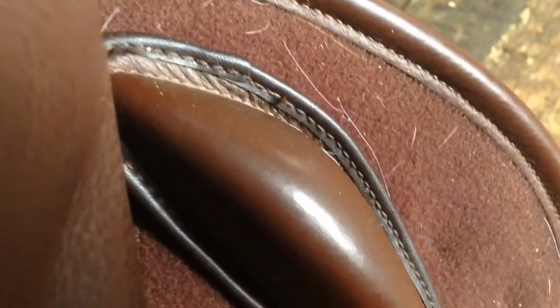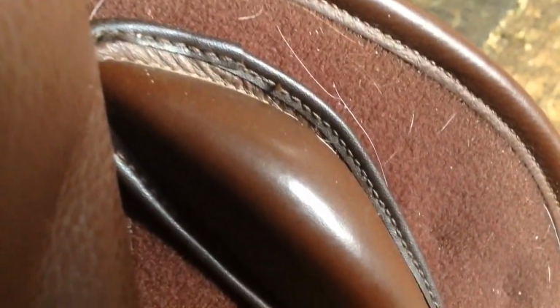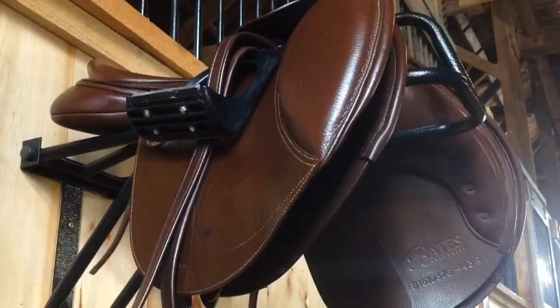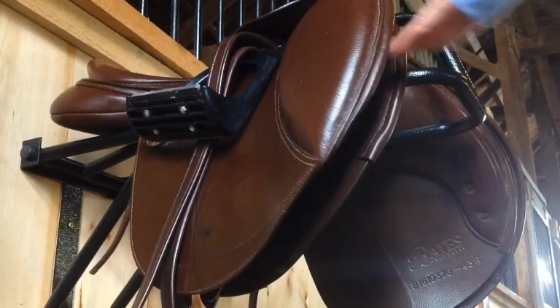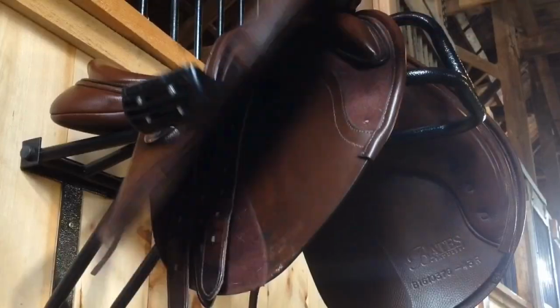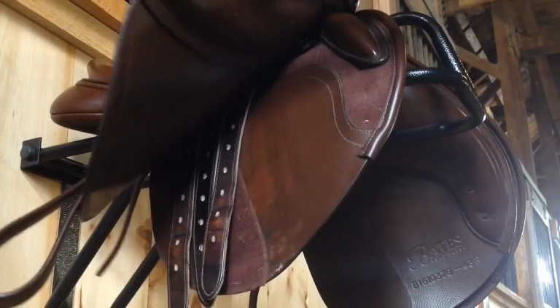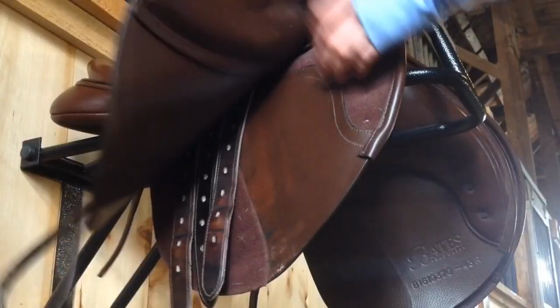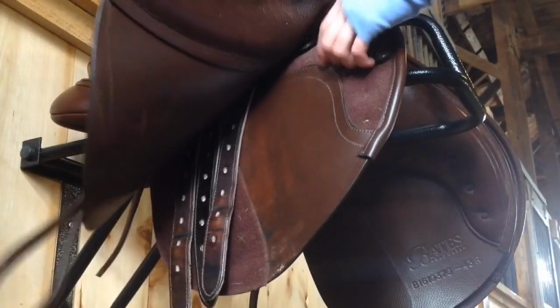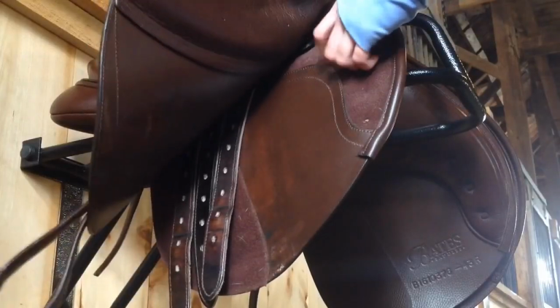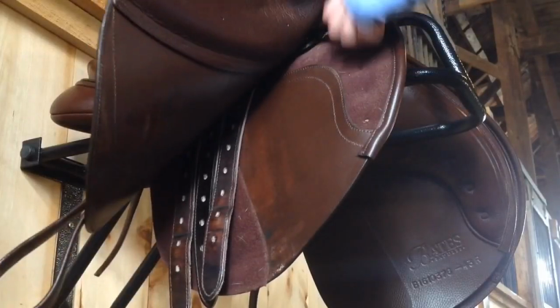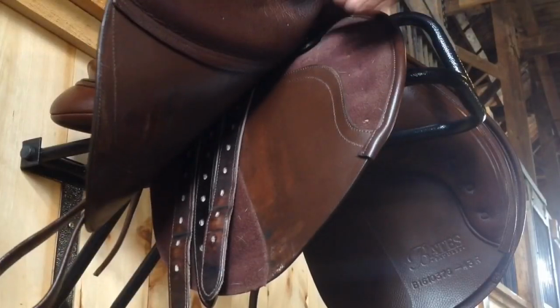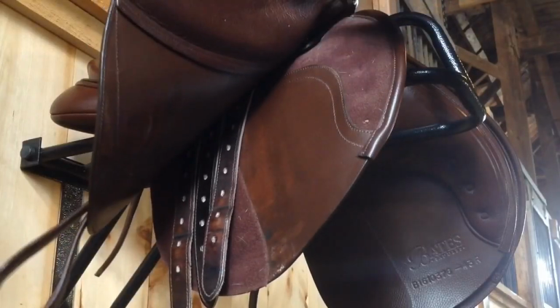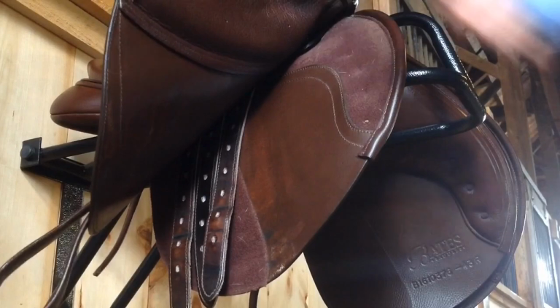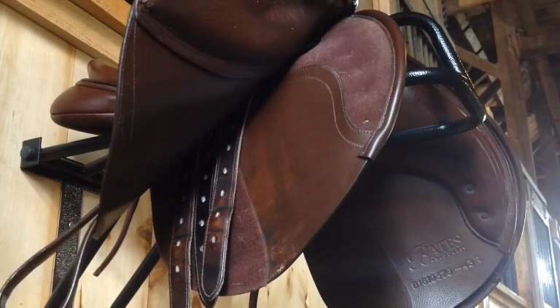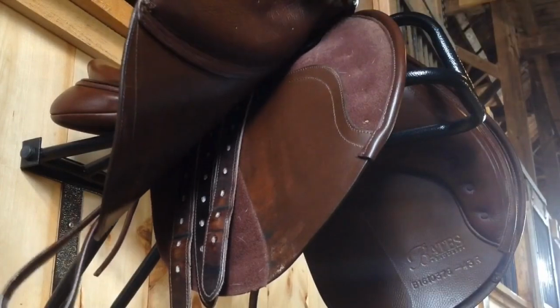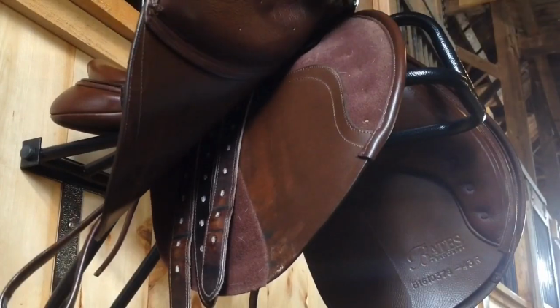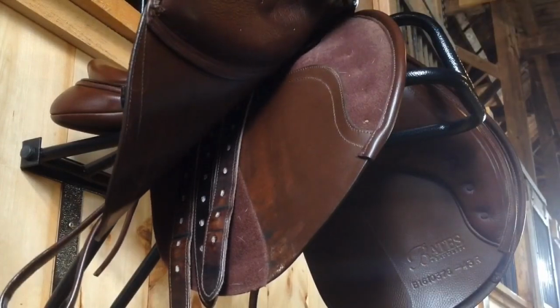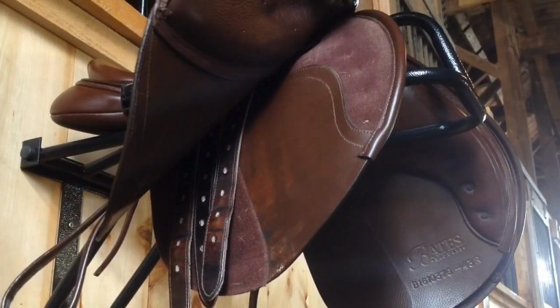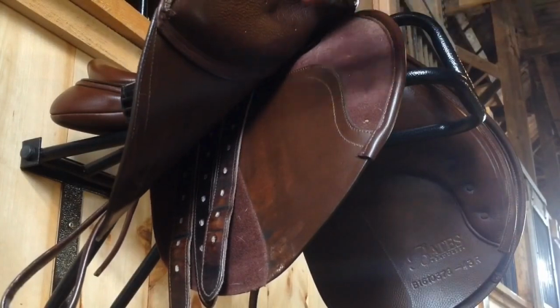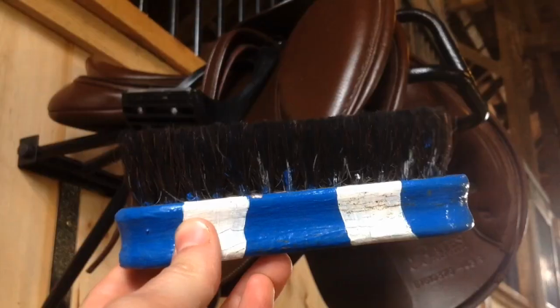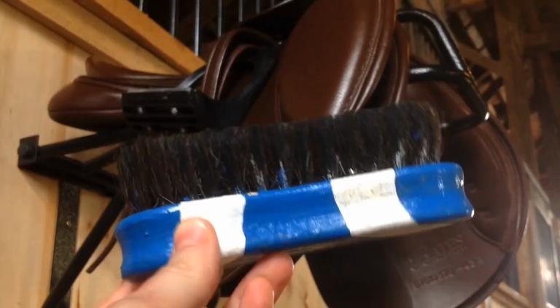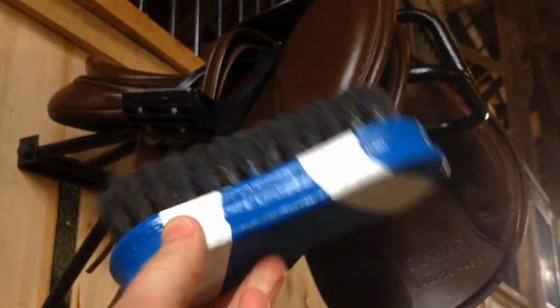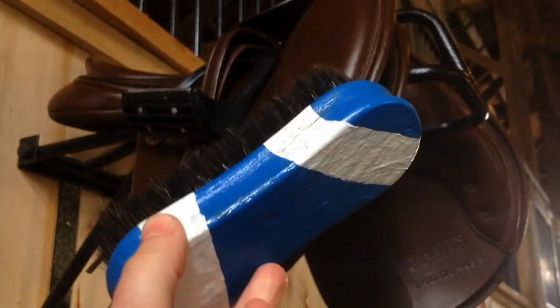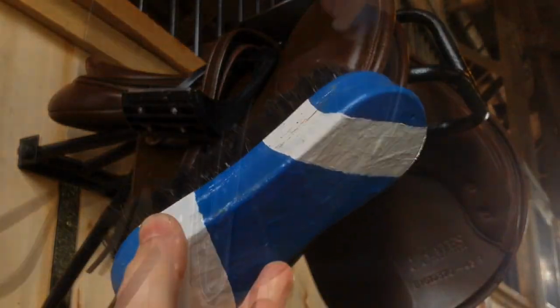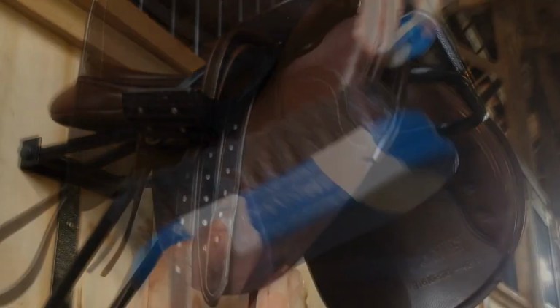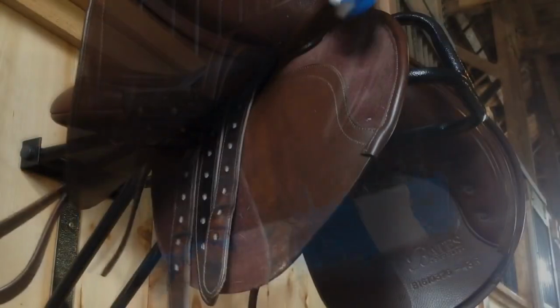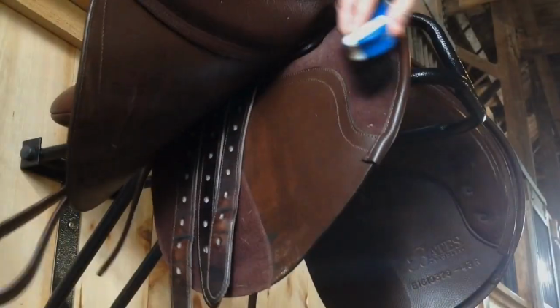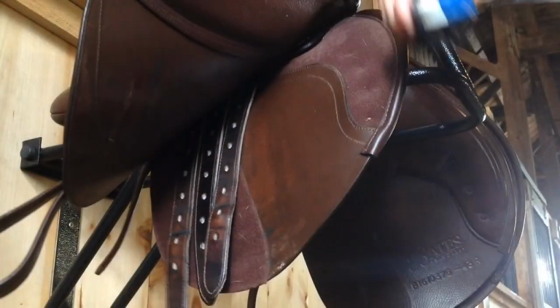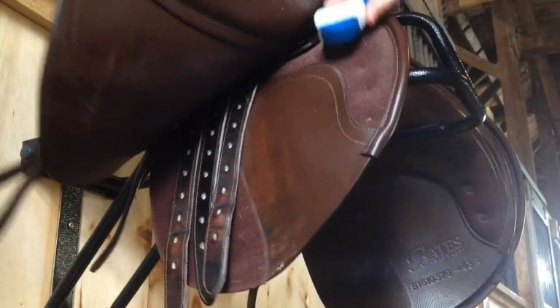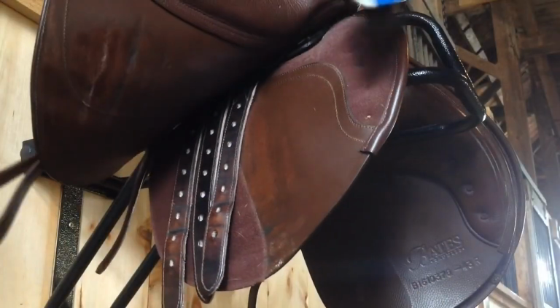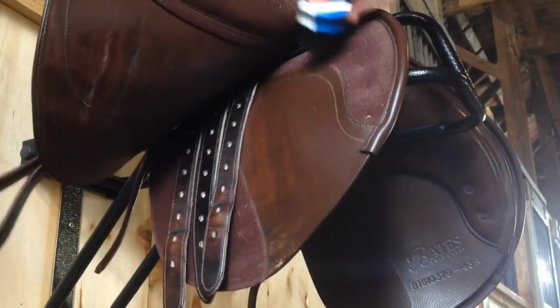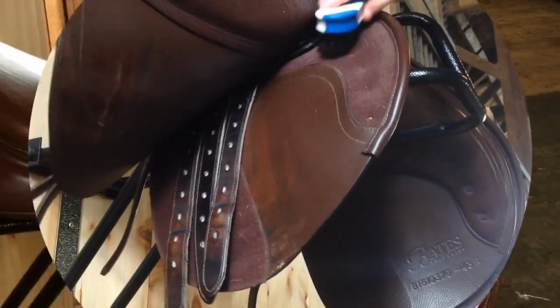If you have a saddle like me you probably know that where the removable knee blocks are, there tends to get a lot of hair built up in the velcro. So if you just use a small brush you can remove it.